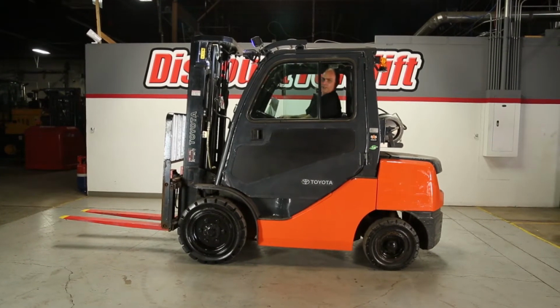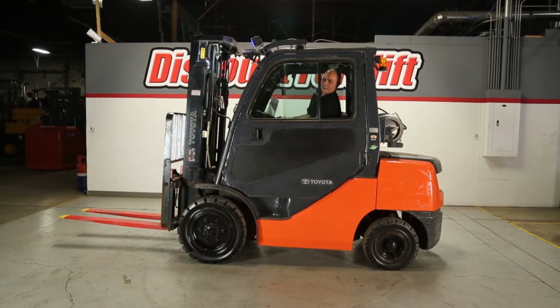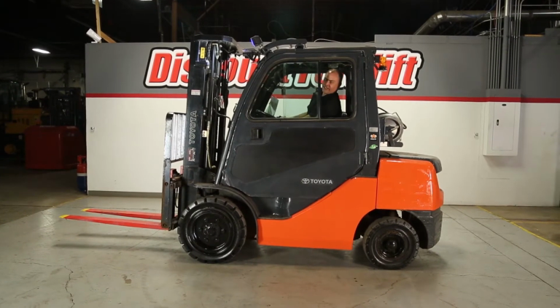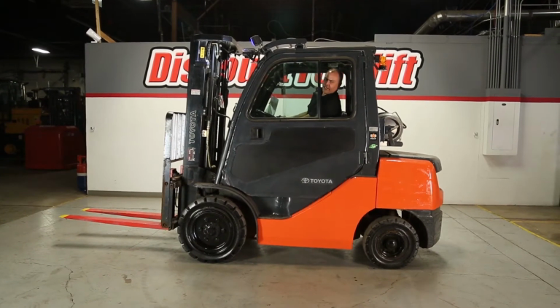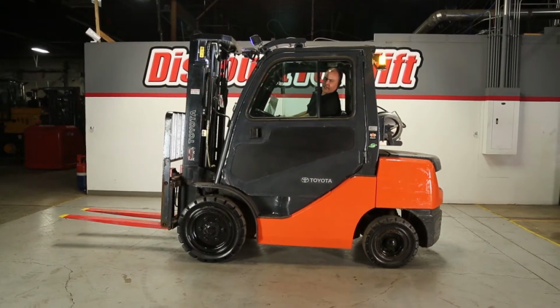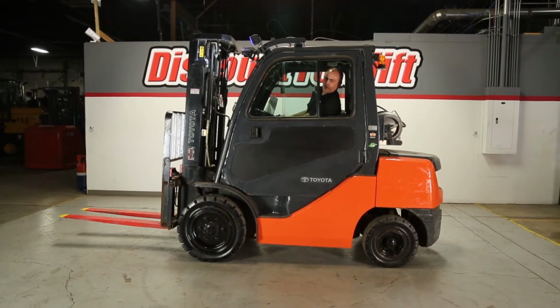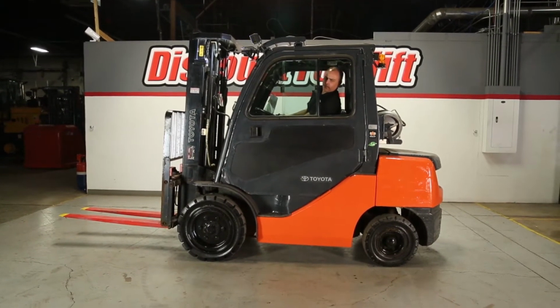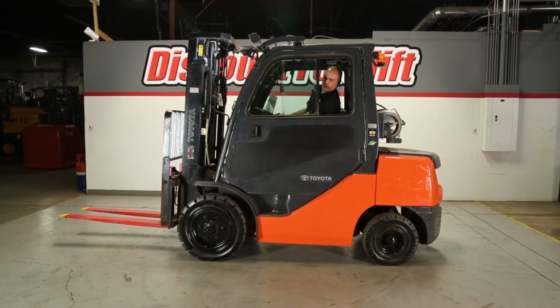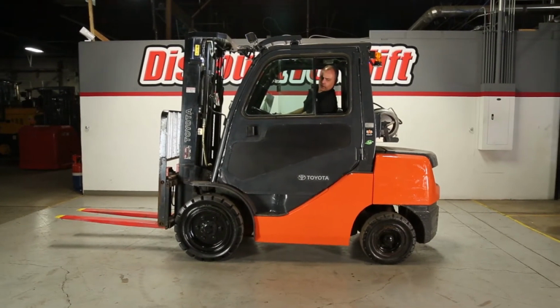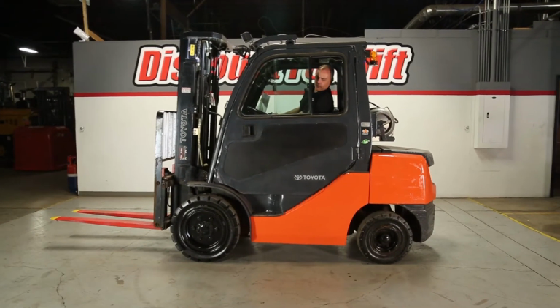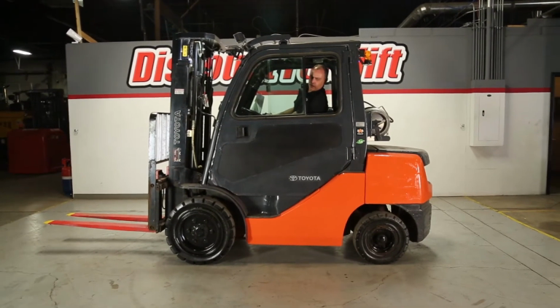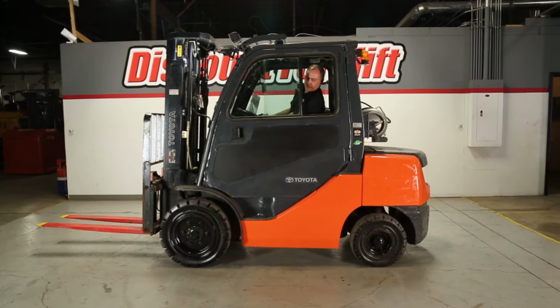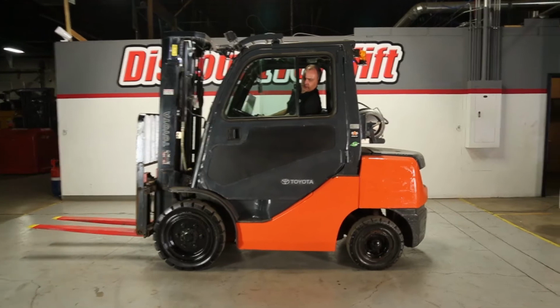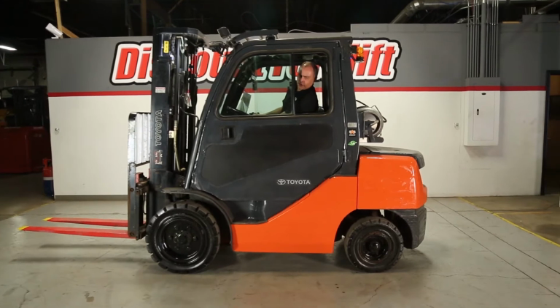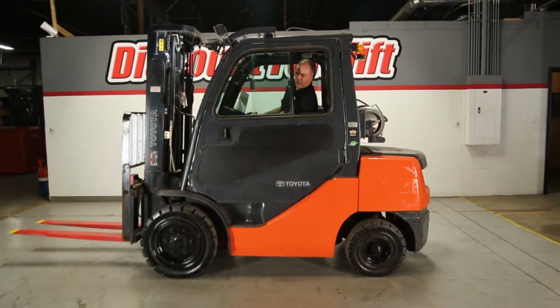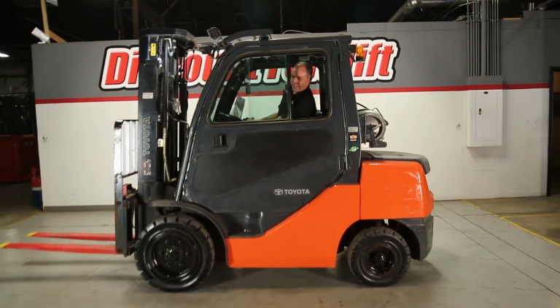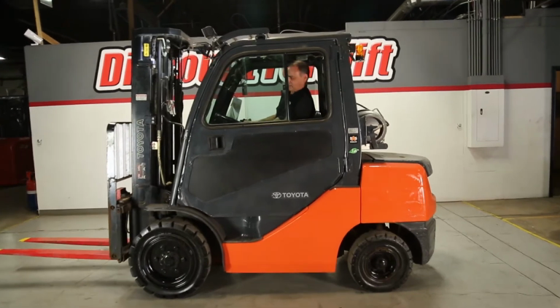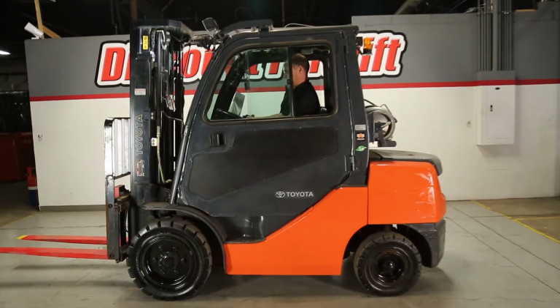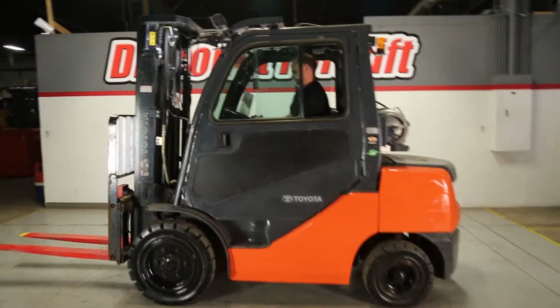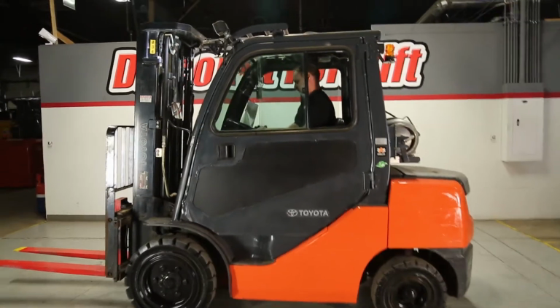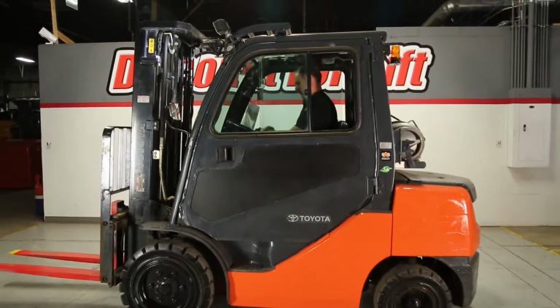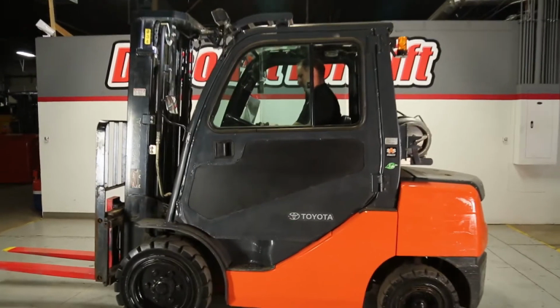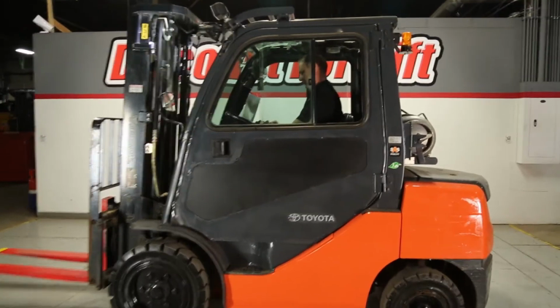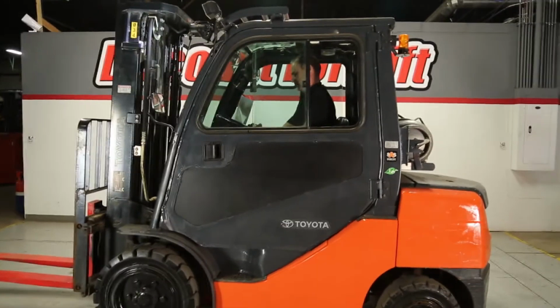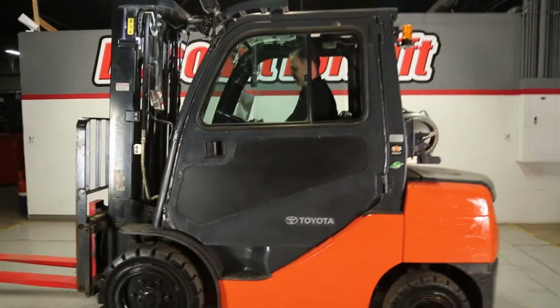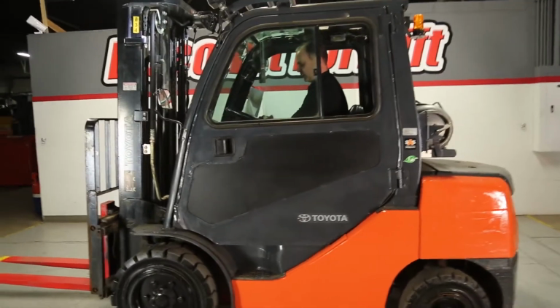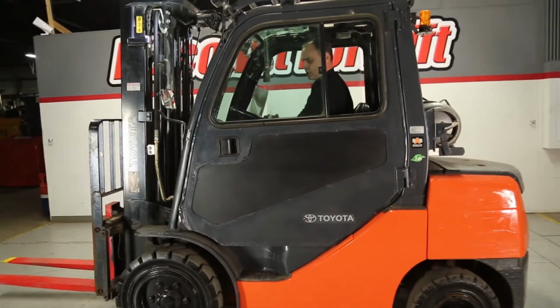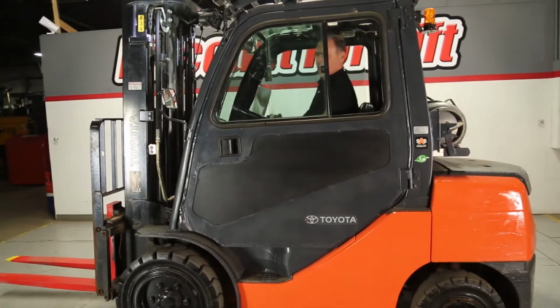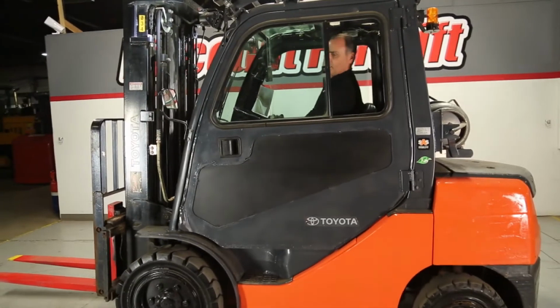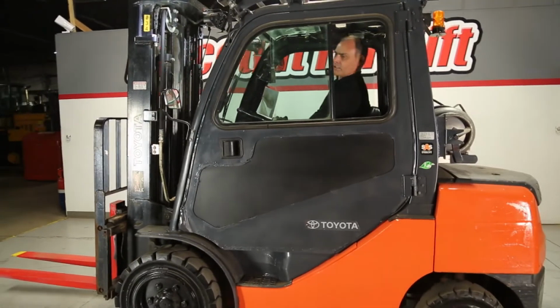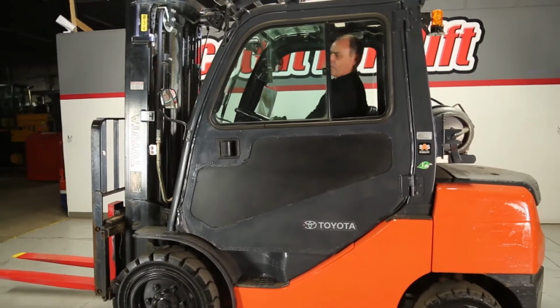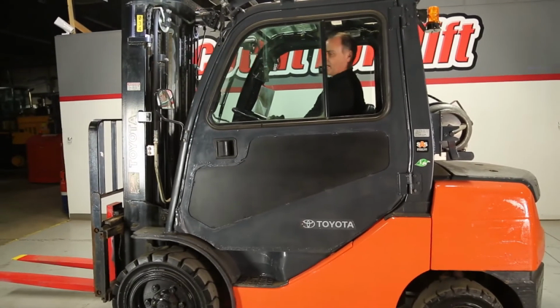Let's test the e-brake, make sure it works. It's holding. I'm going to release the brake.